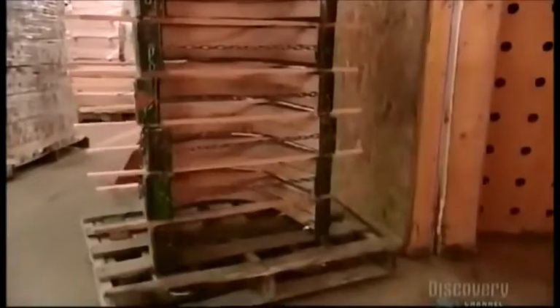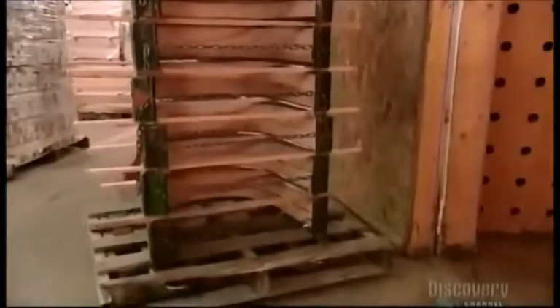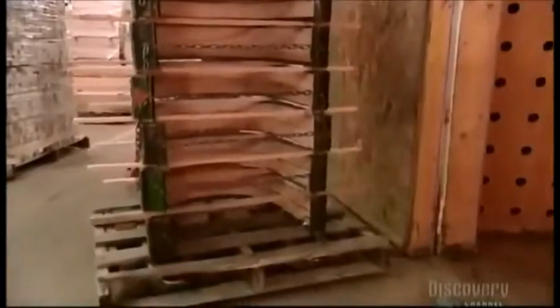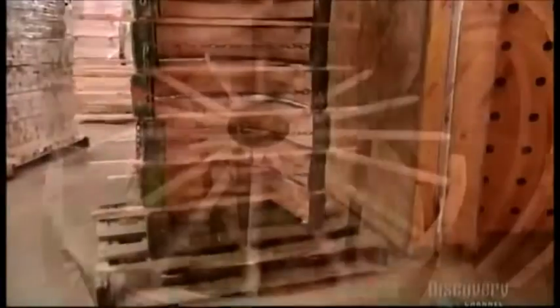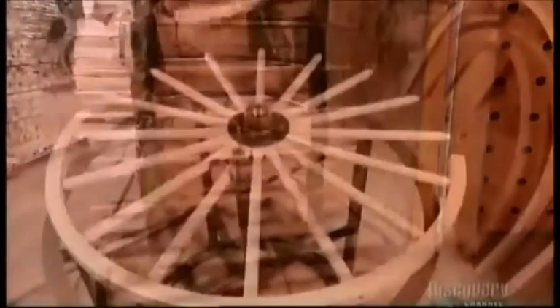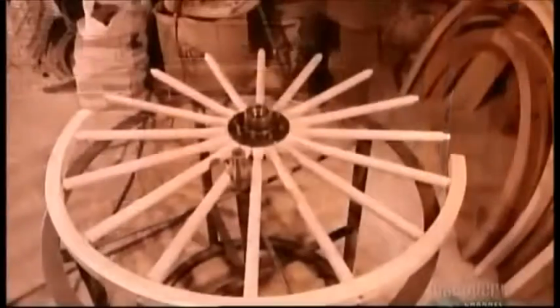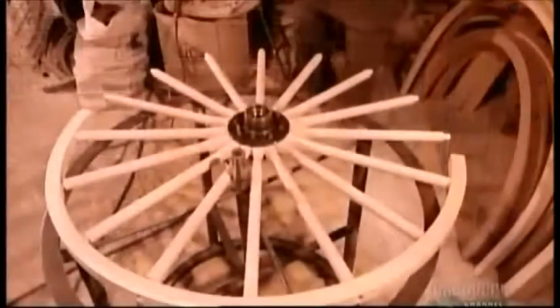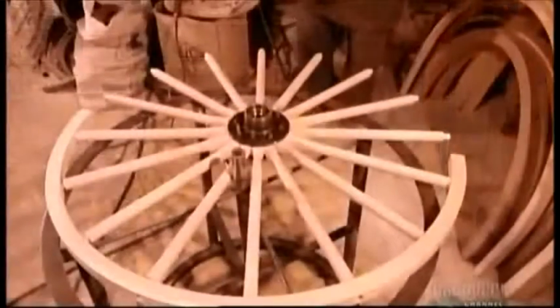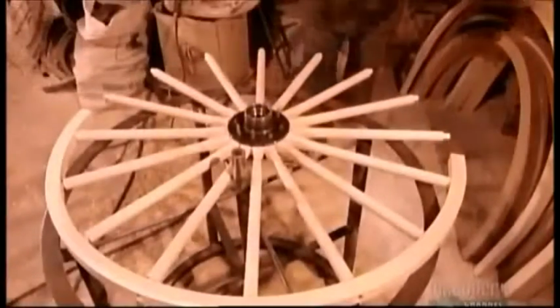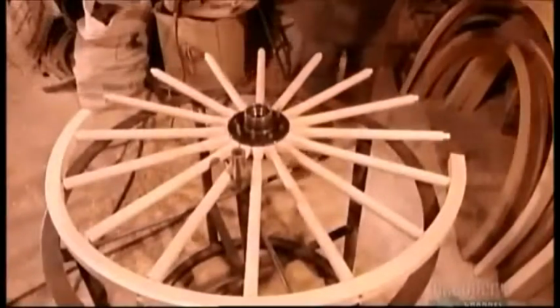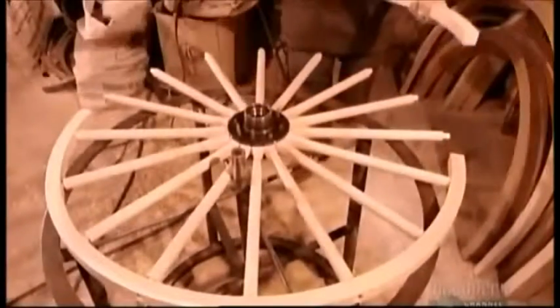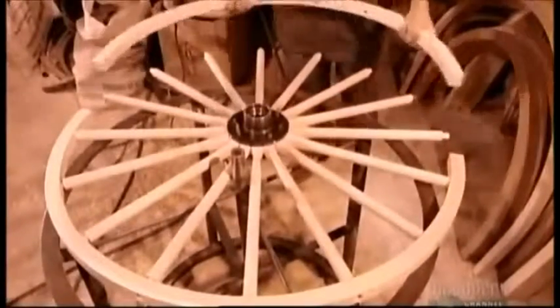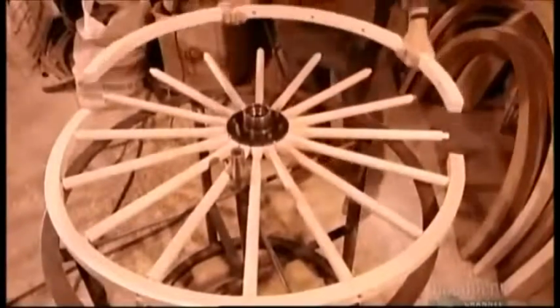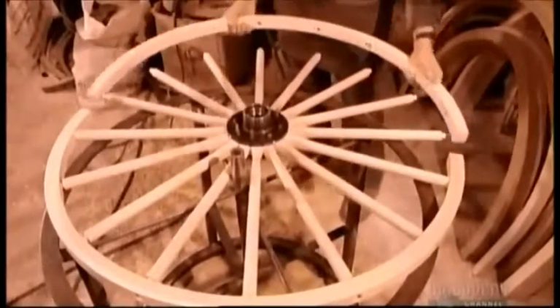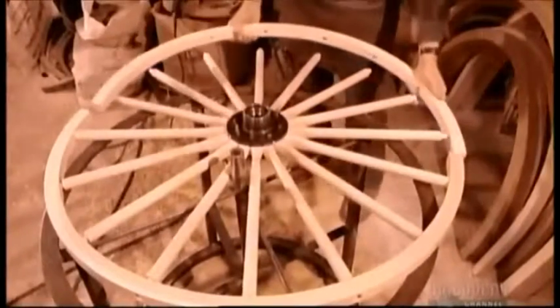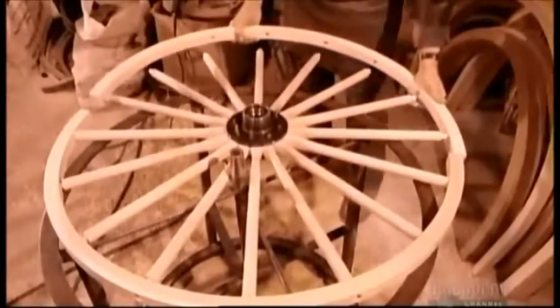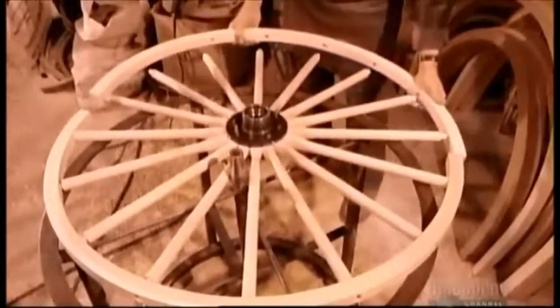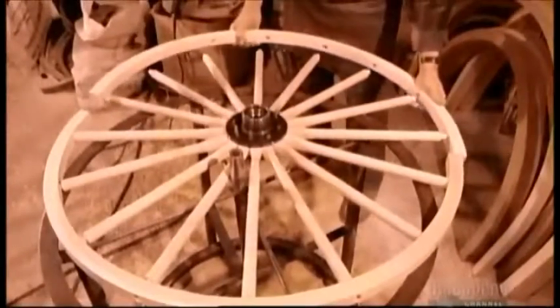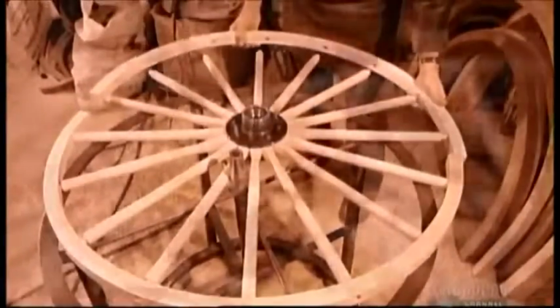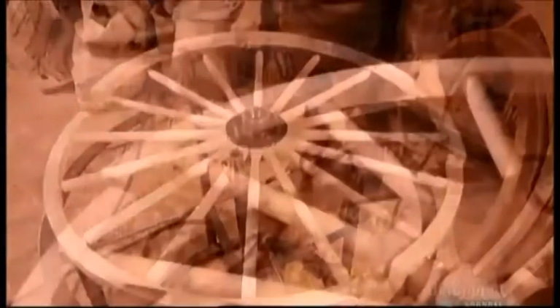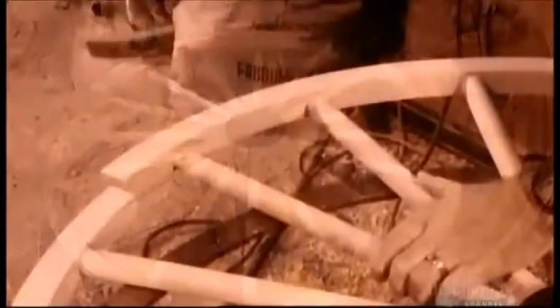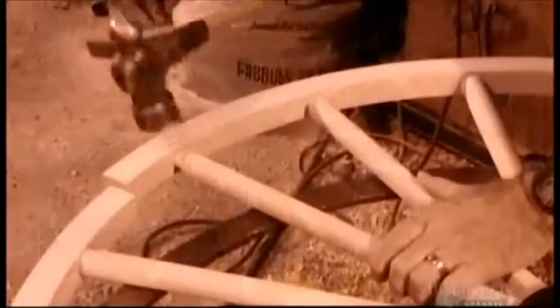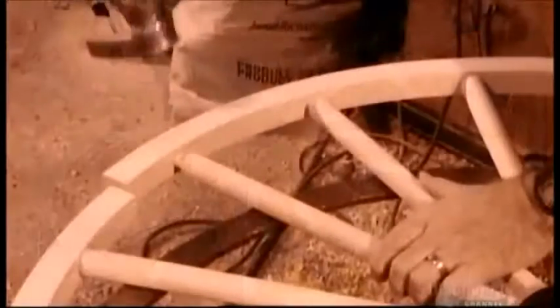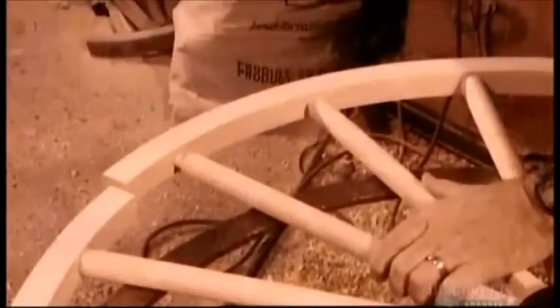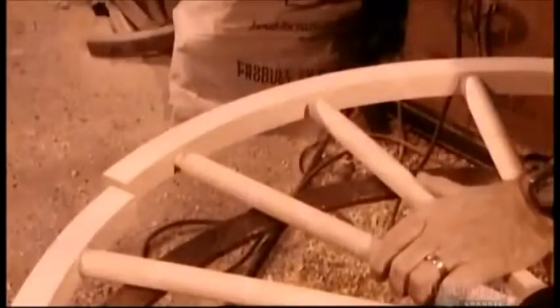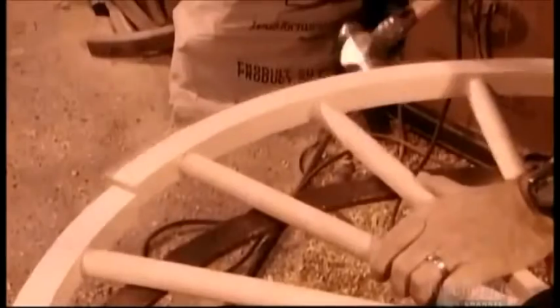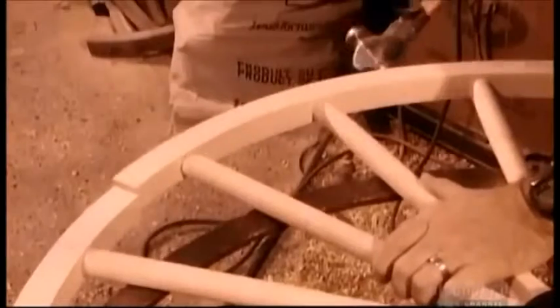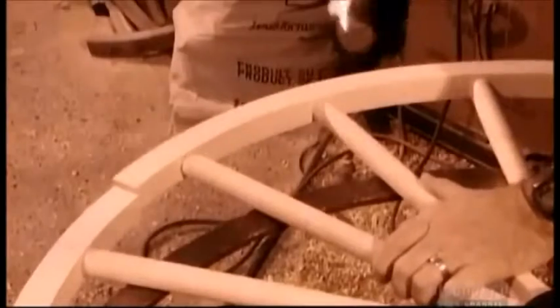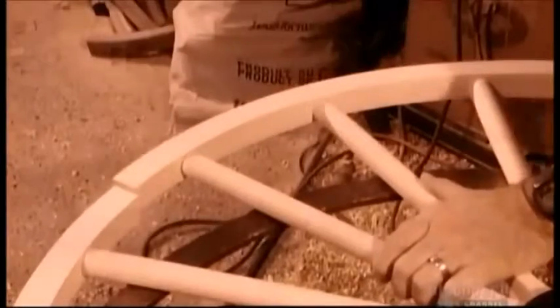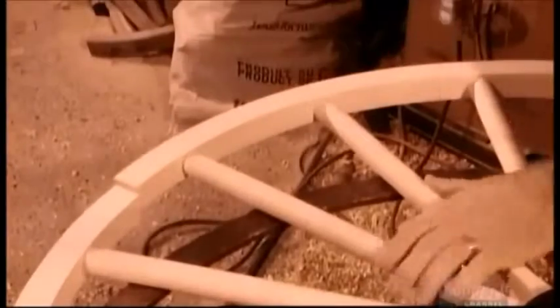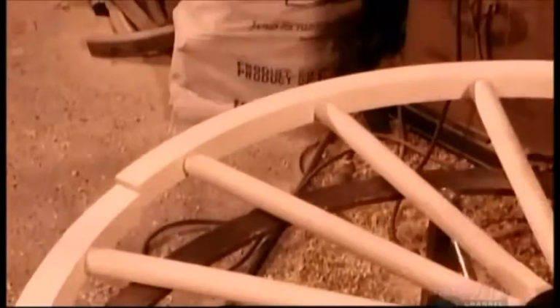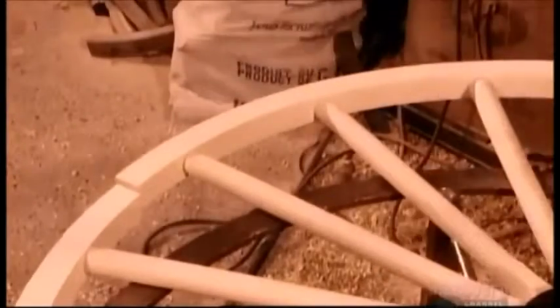There are many wooden products that require bent components — this wheel for a horse-drawn carriage, for example.